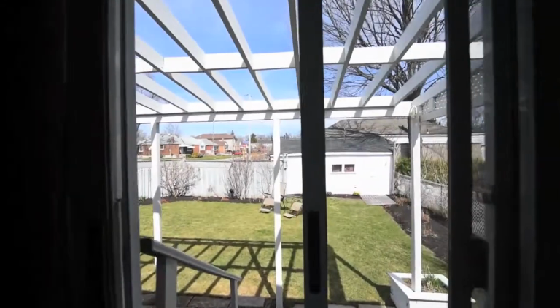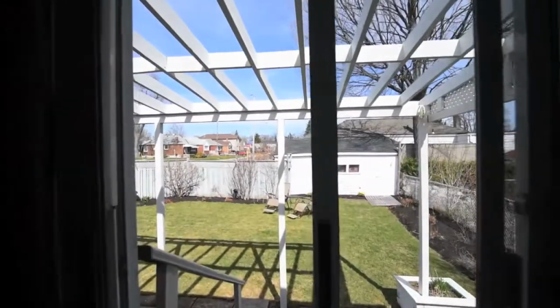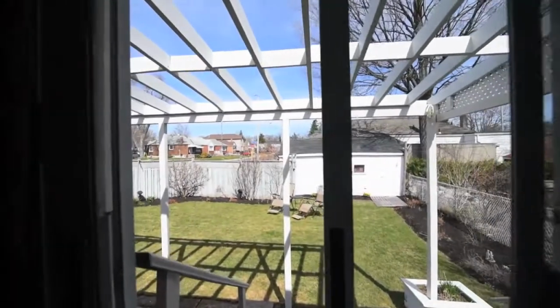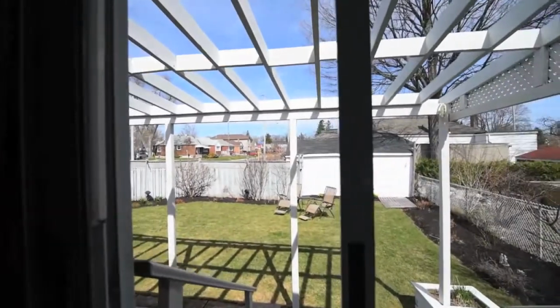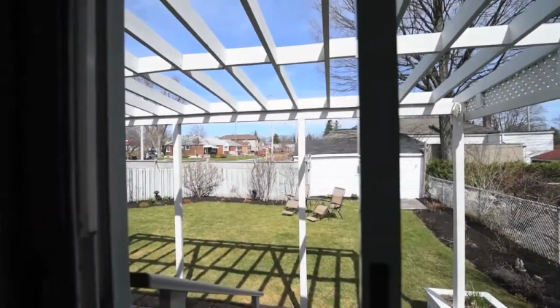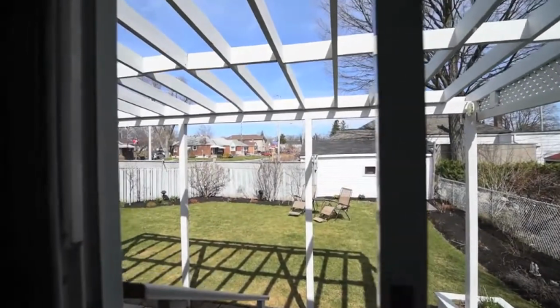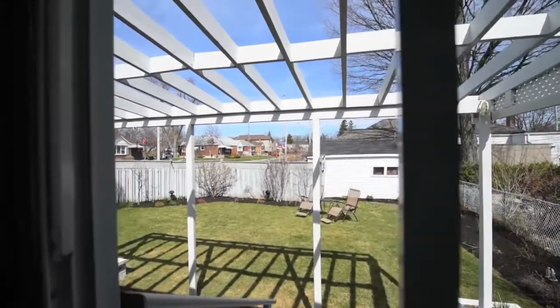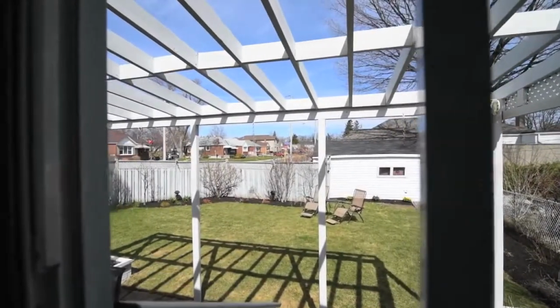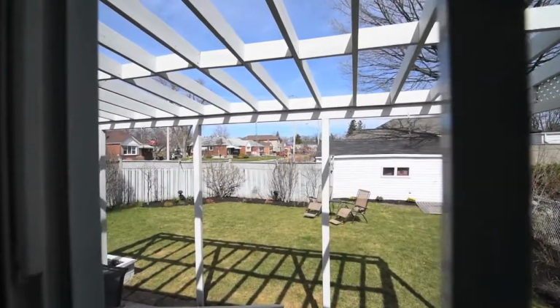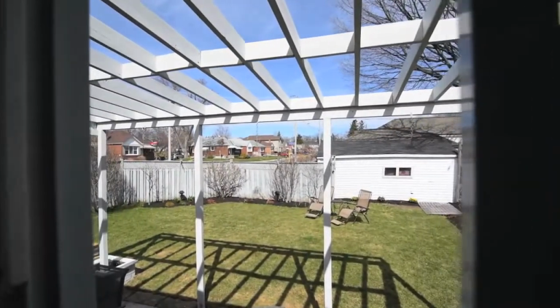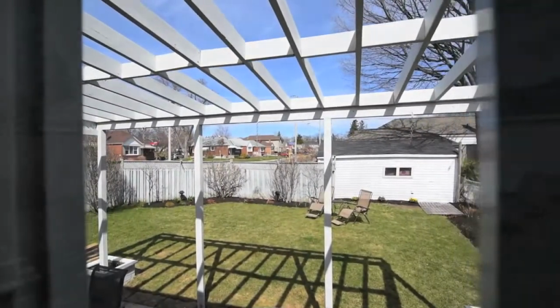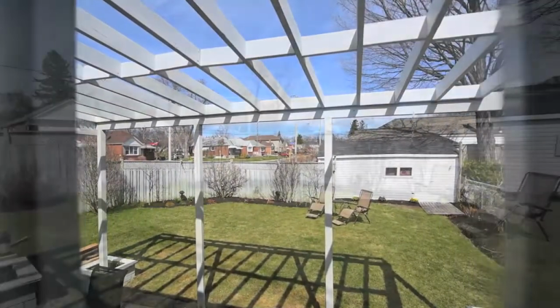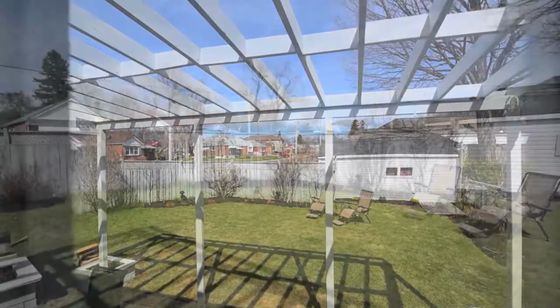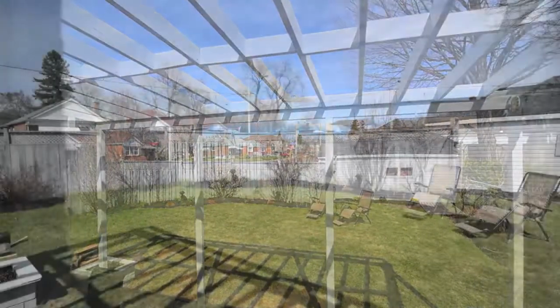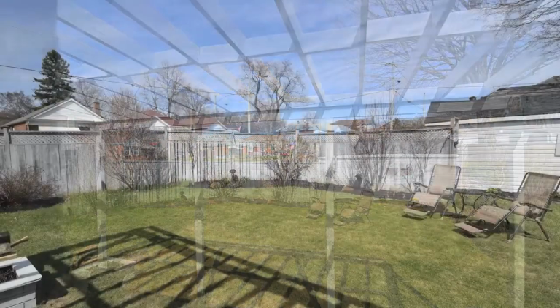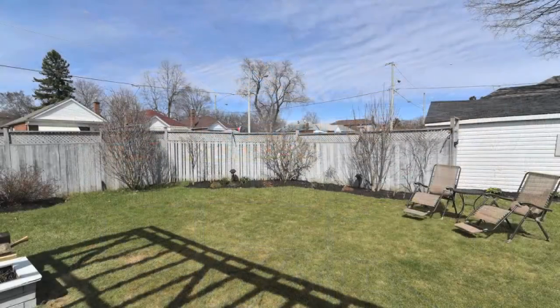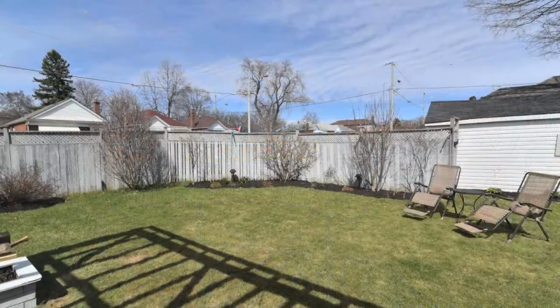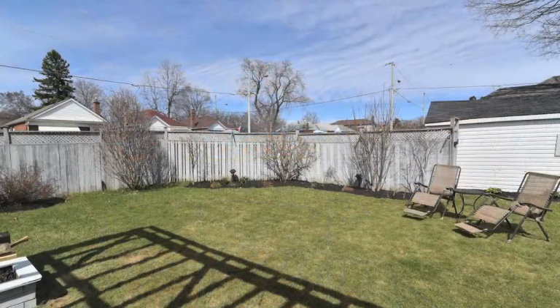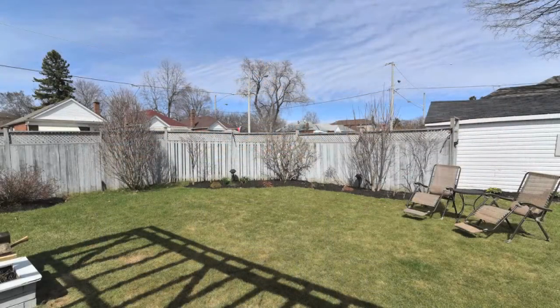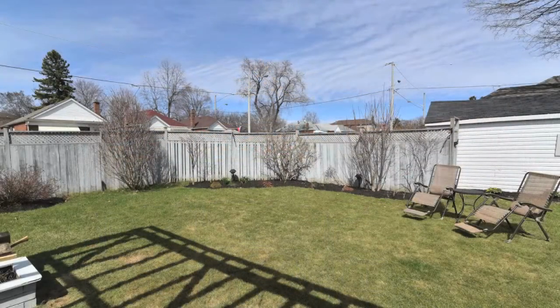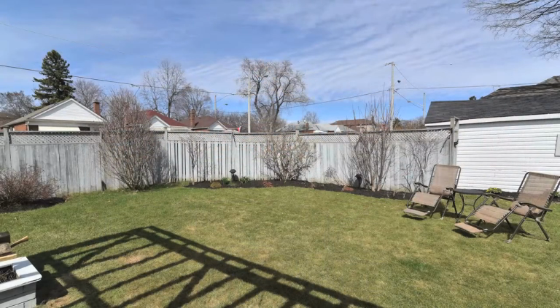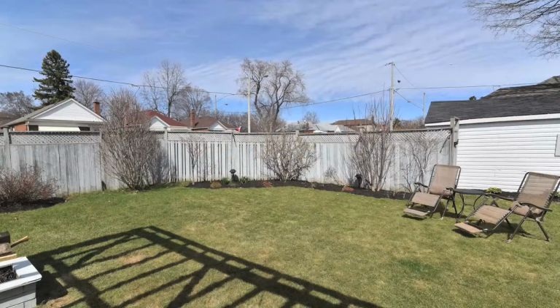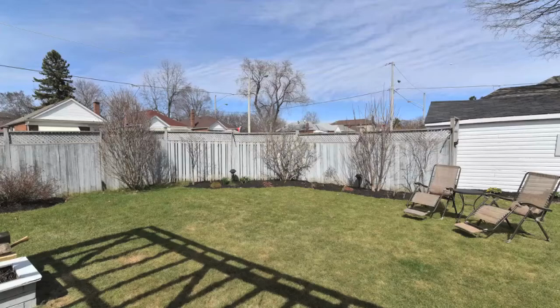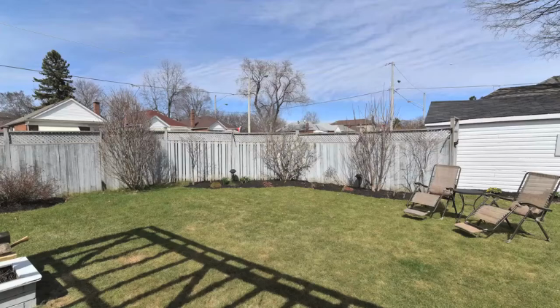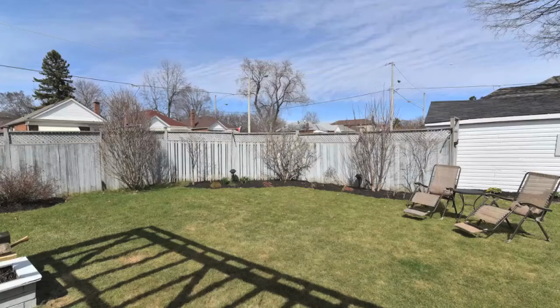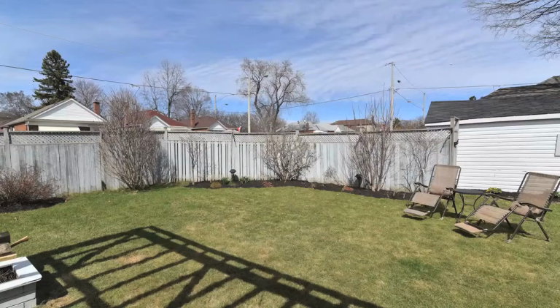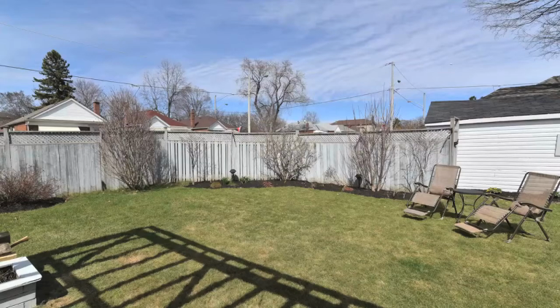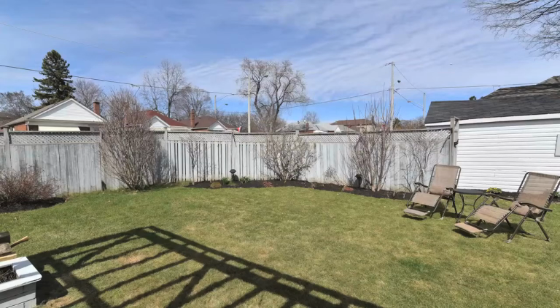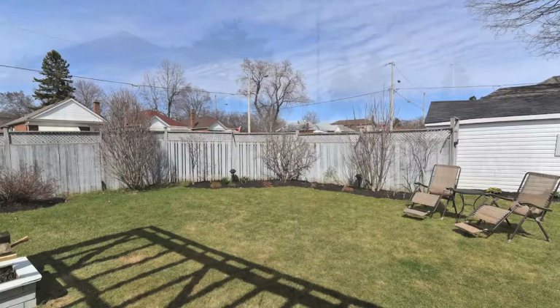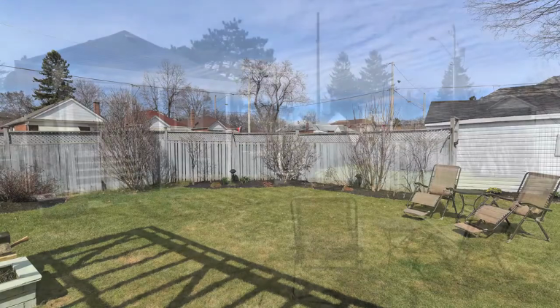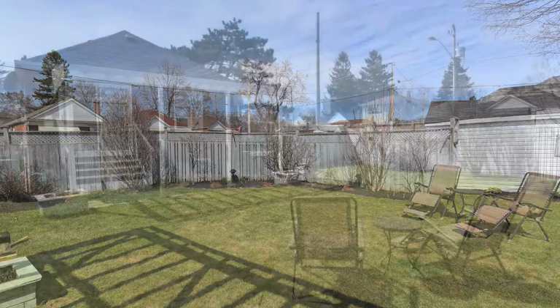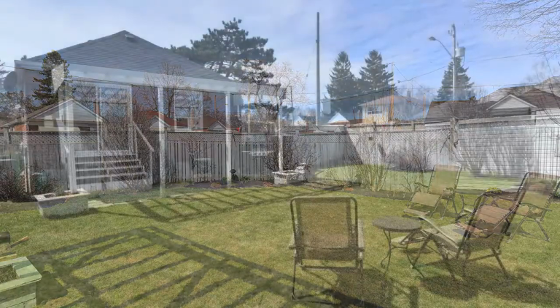This home also has a detached garage with private driveway, which is accessible off of Glencrest Boulevard.